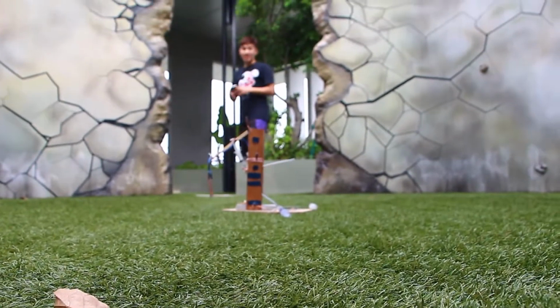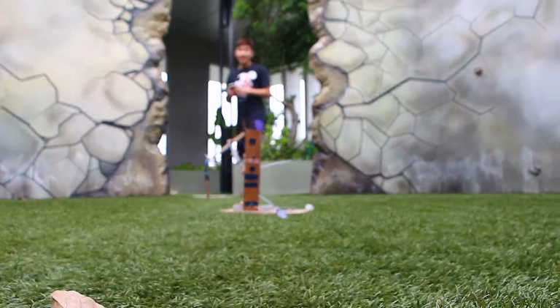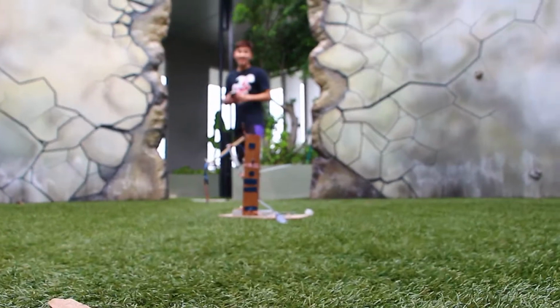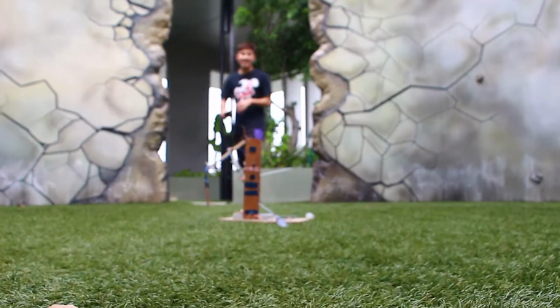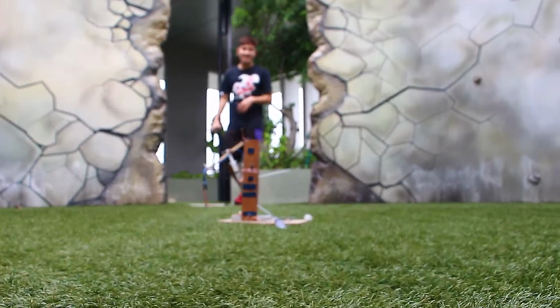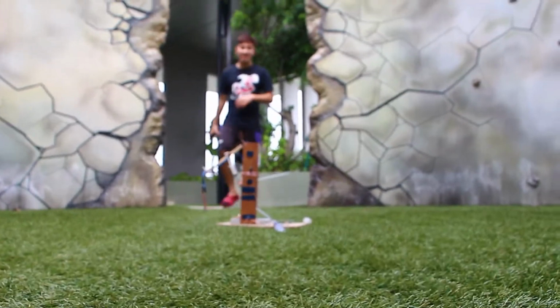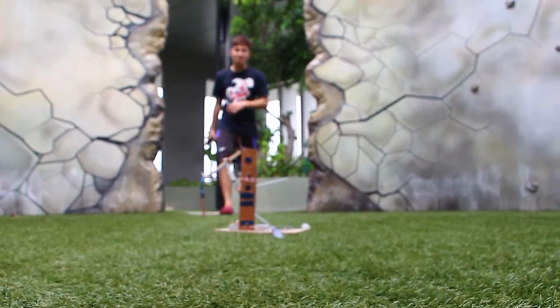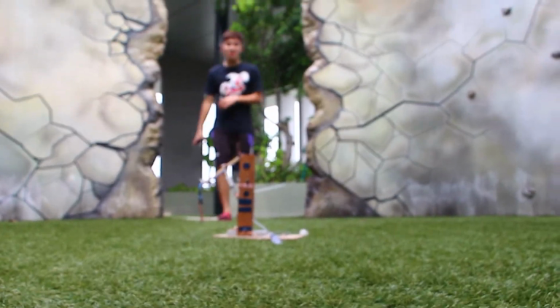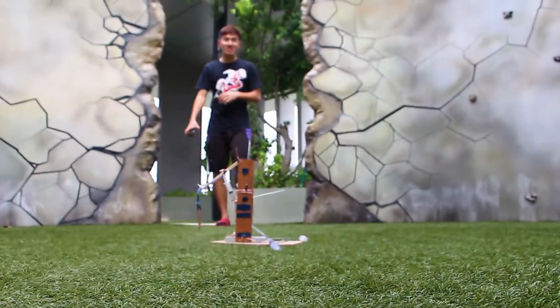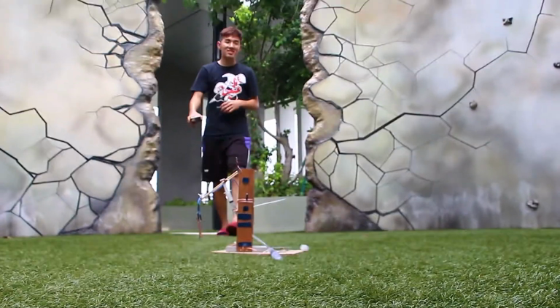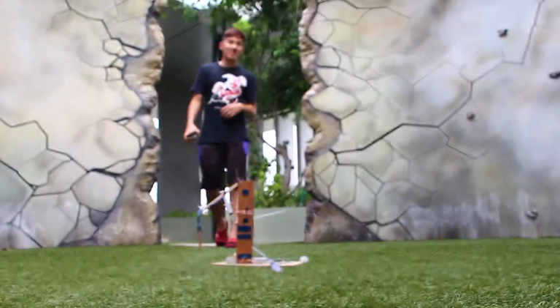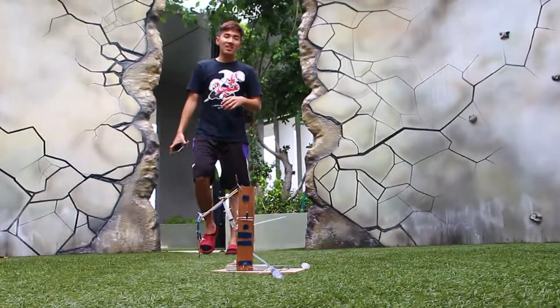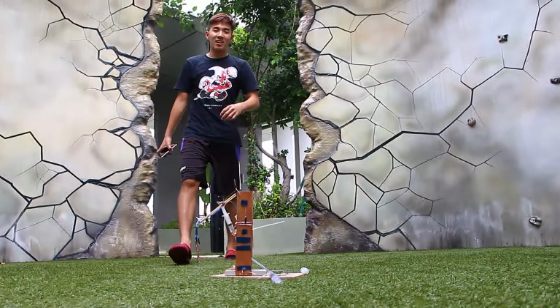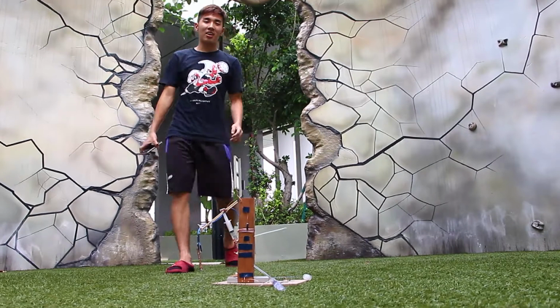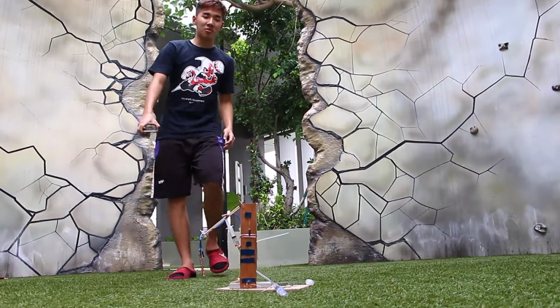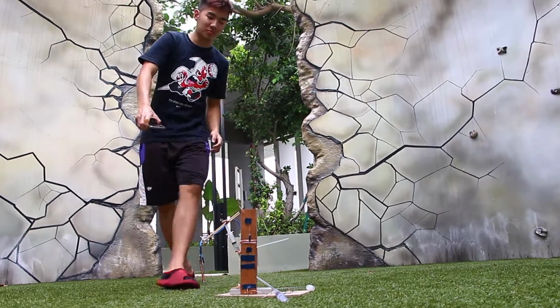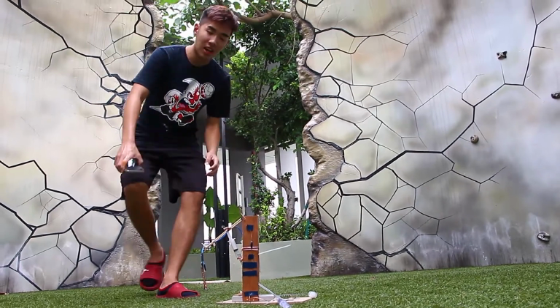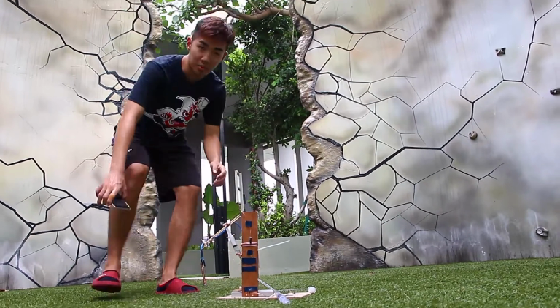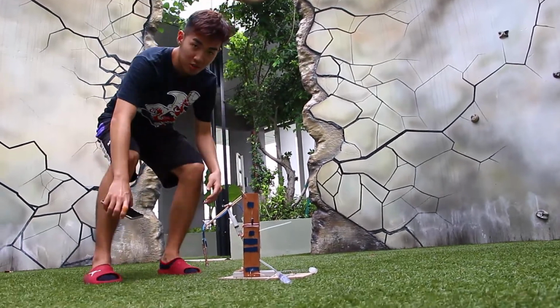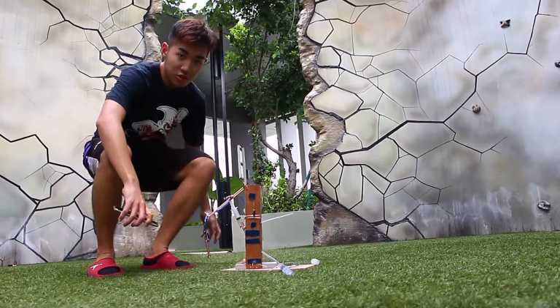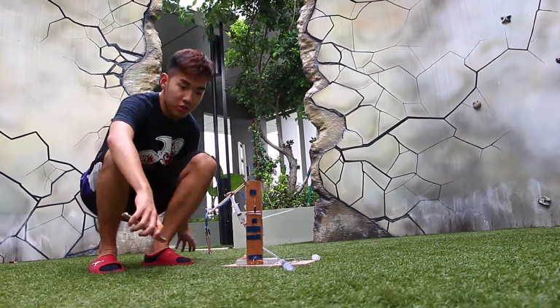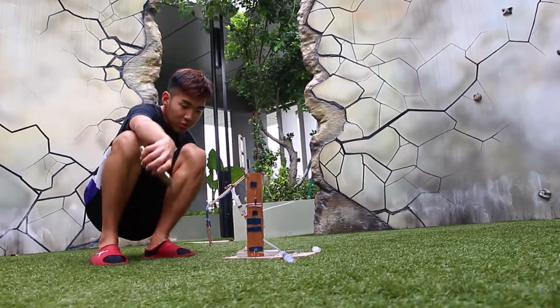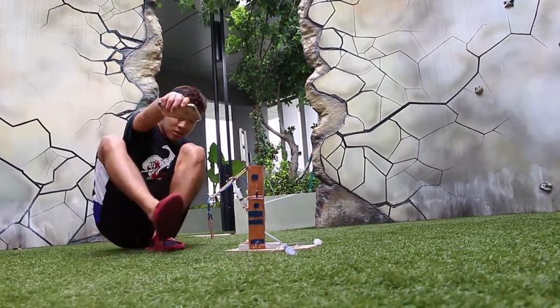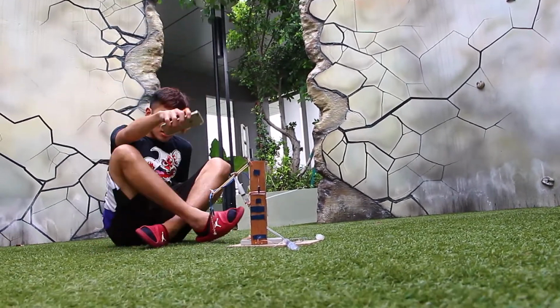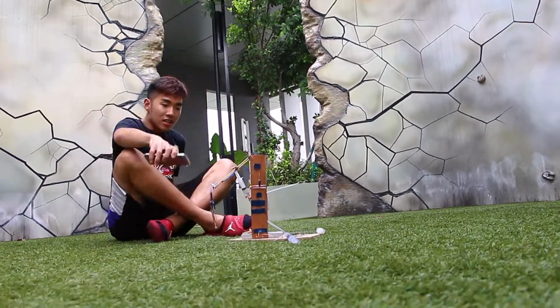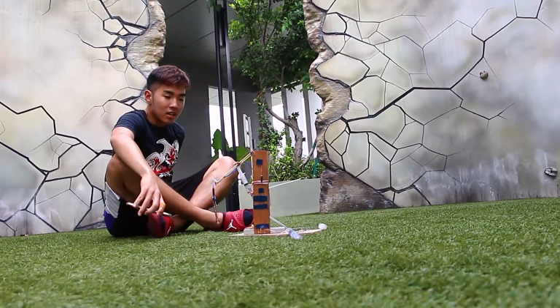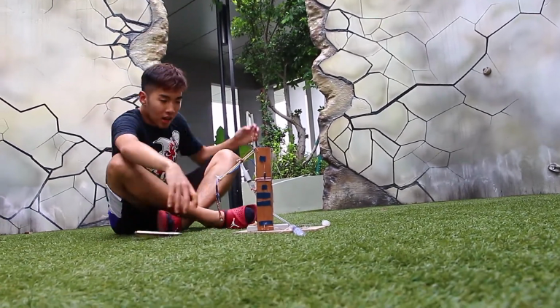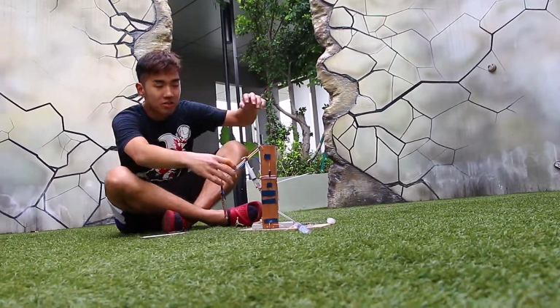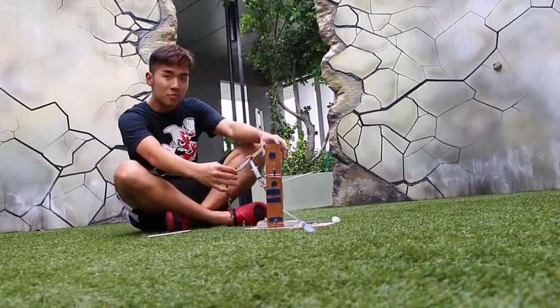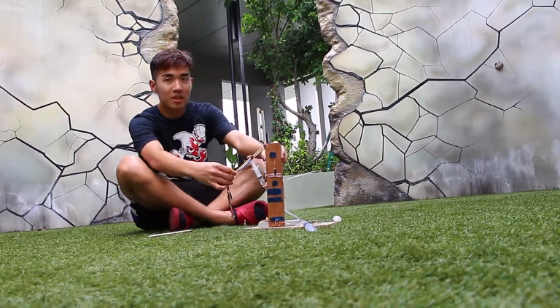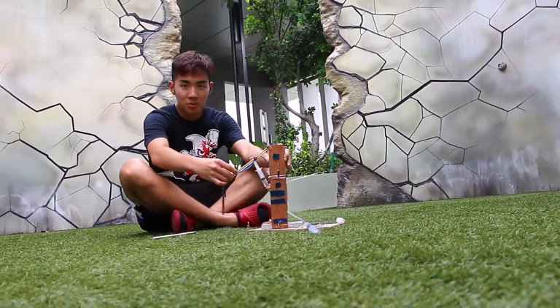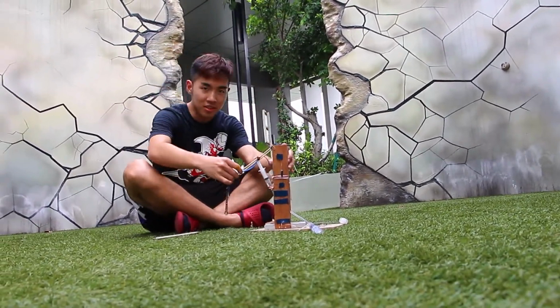Hi guys, I'm Lewis. Now I'm going to show you how this crane works.